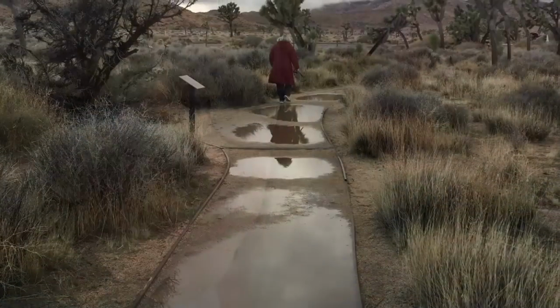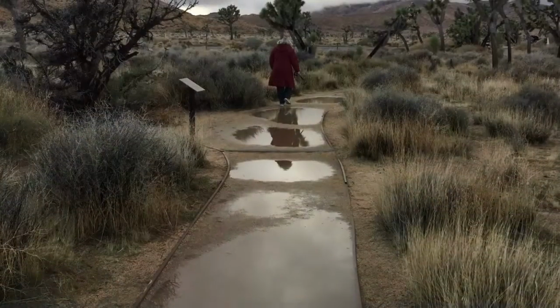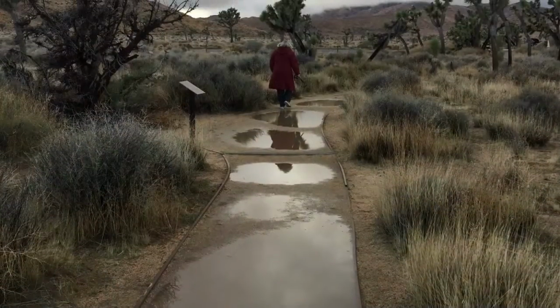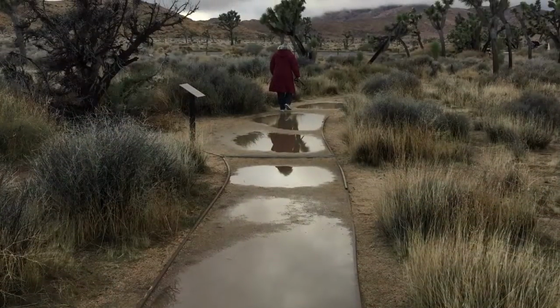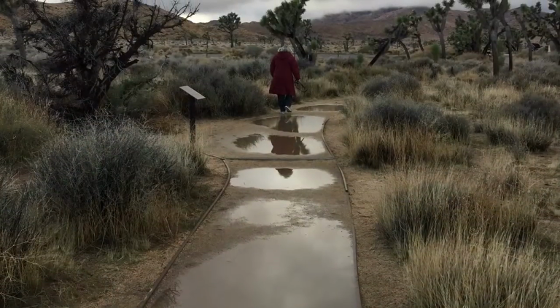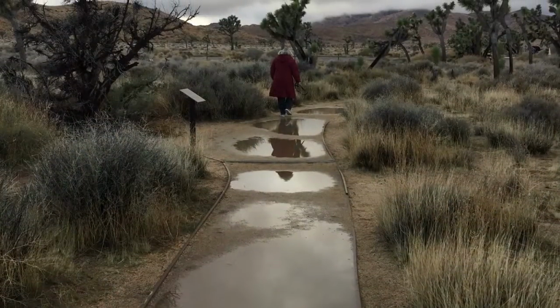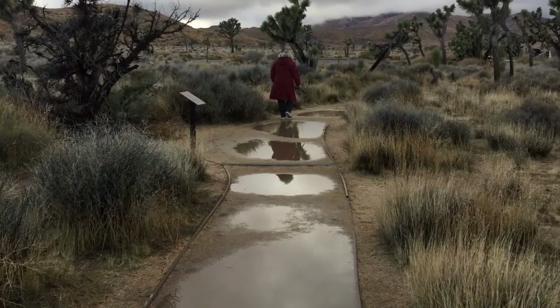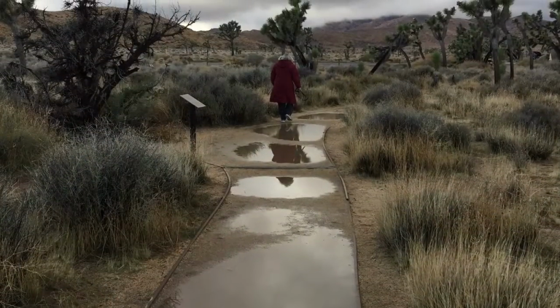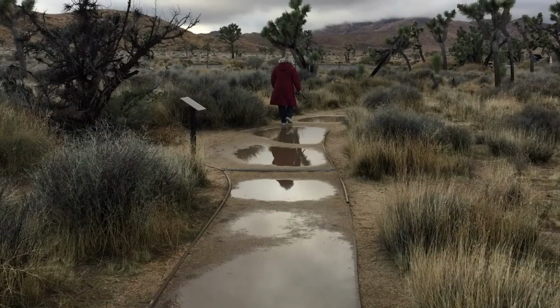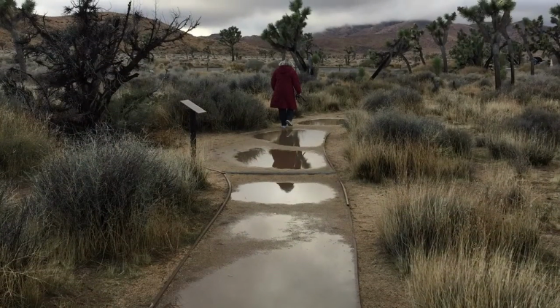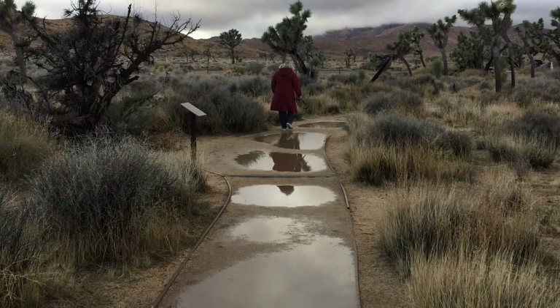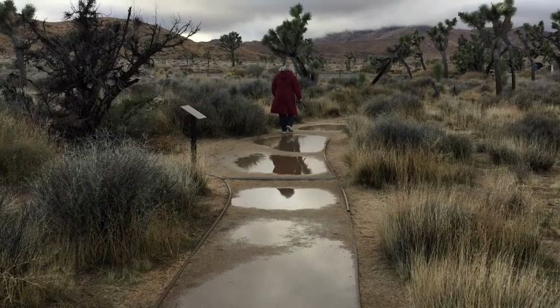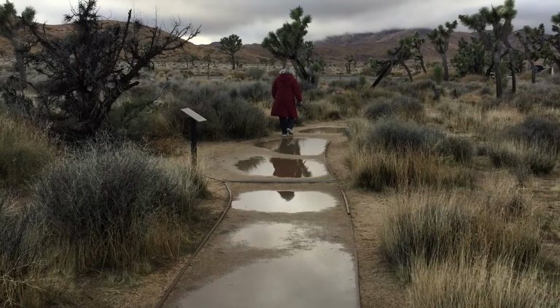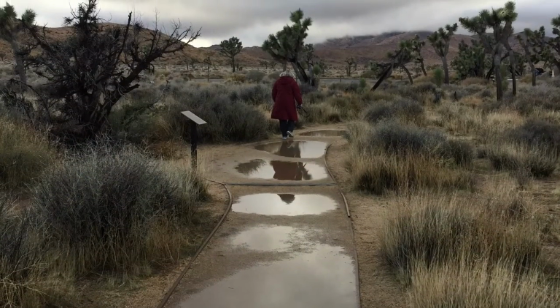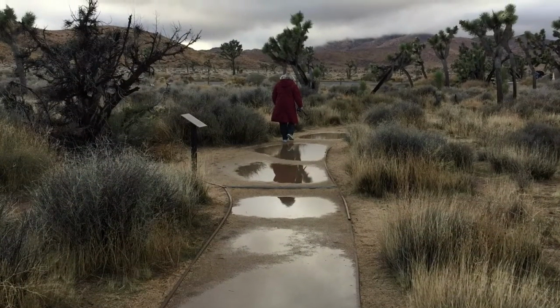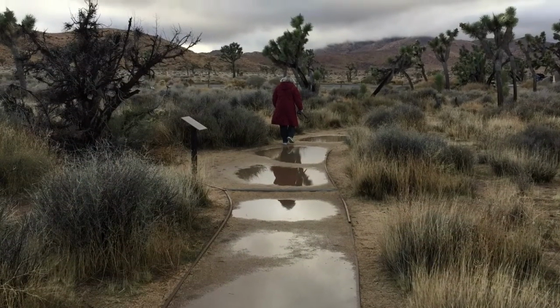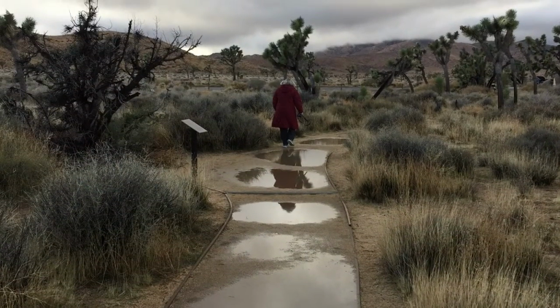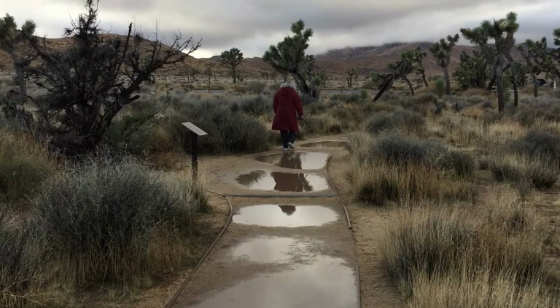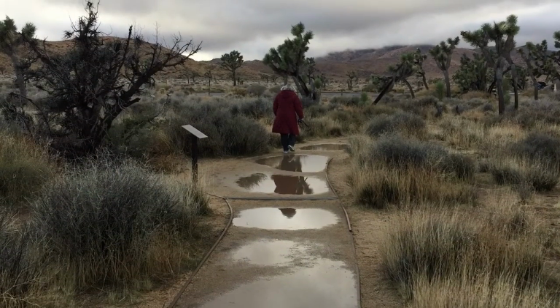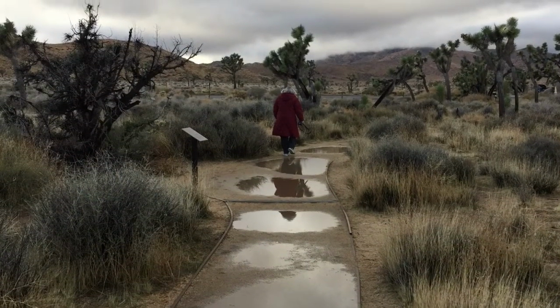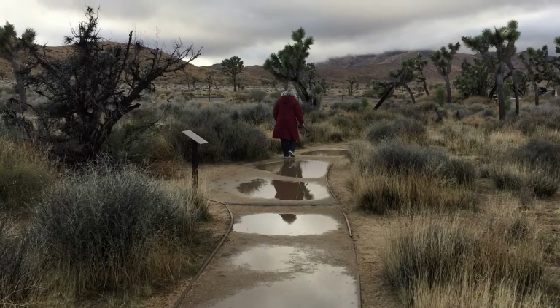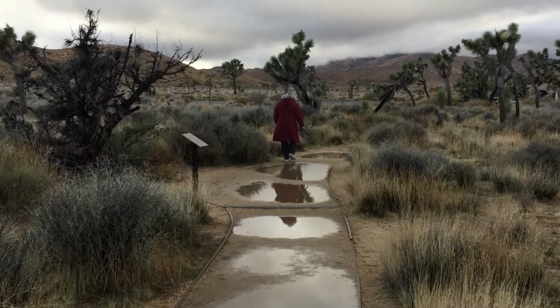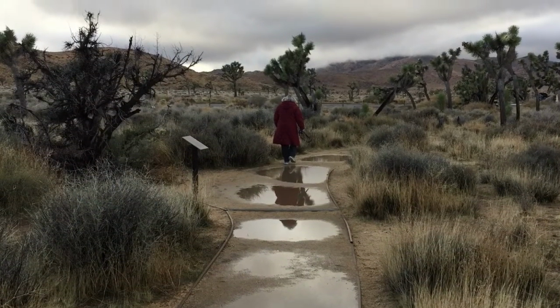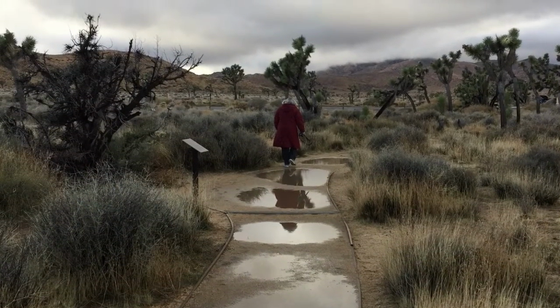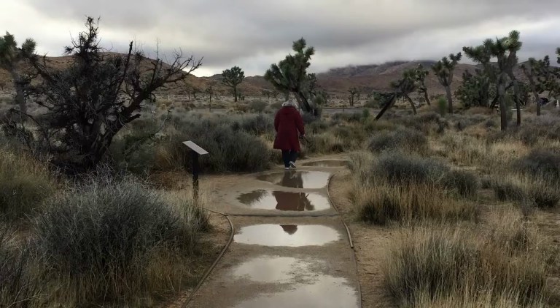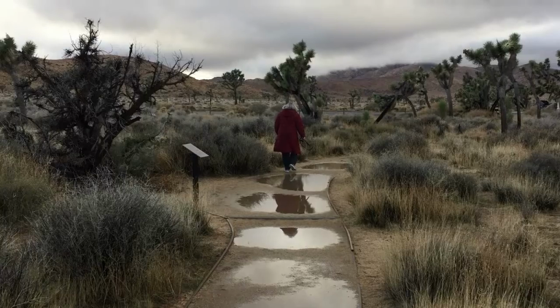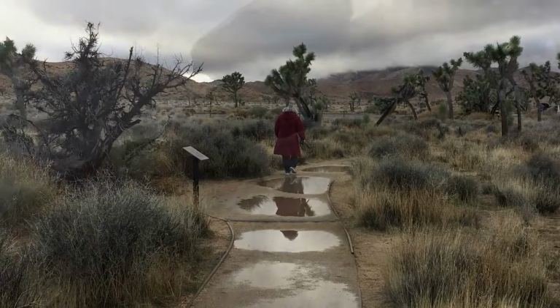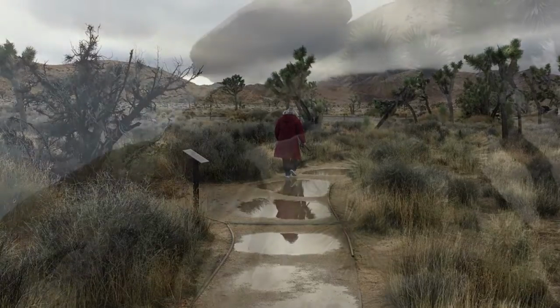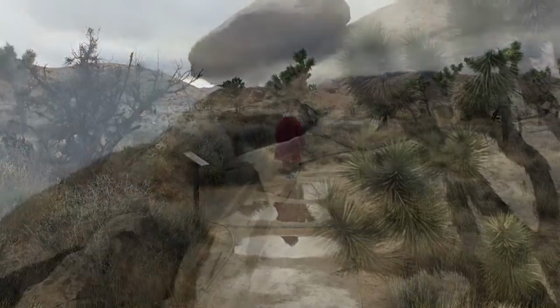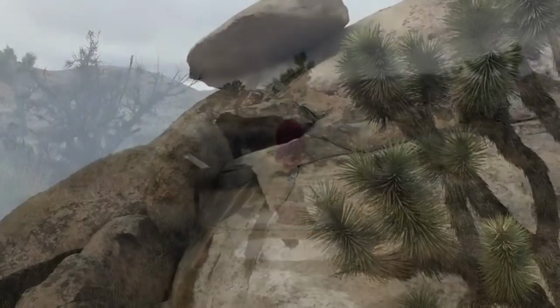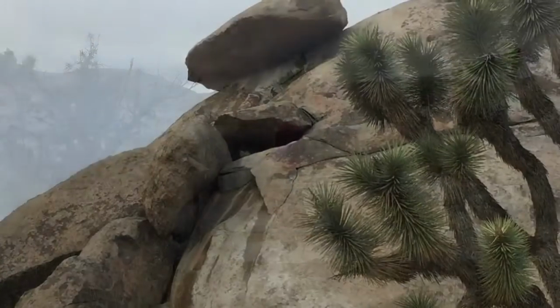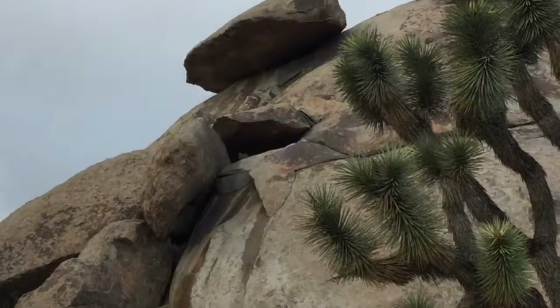We were trying to stay on the trail but trying to avoid the puddles. There were many puddles on this day.